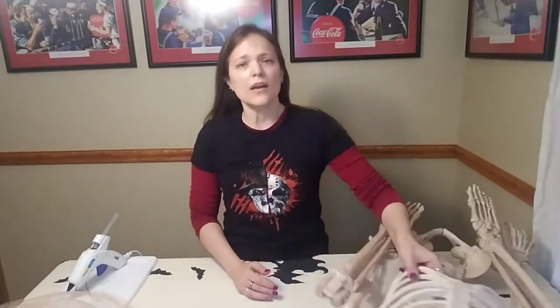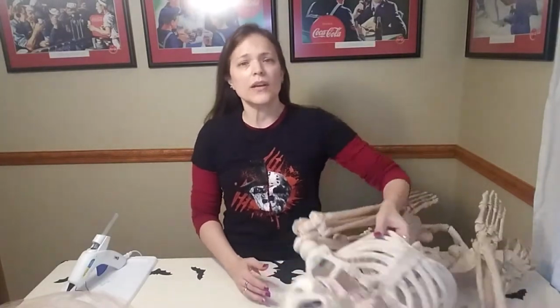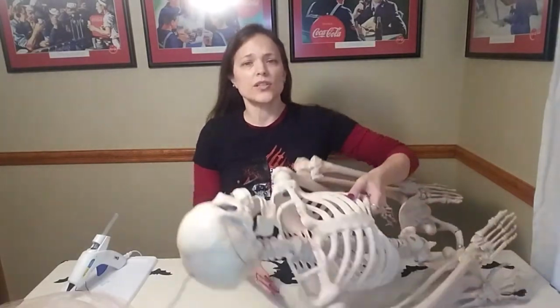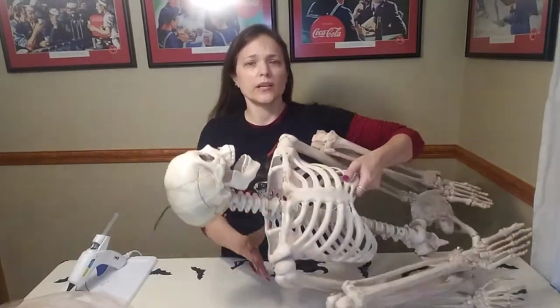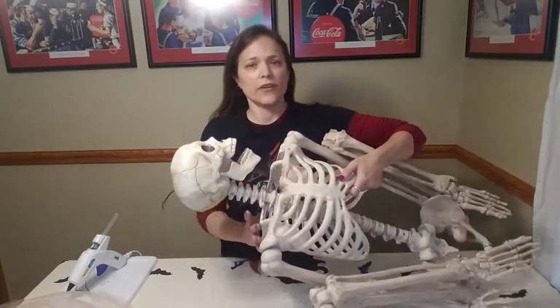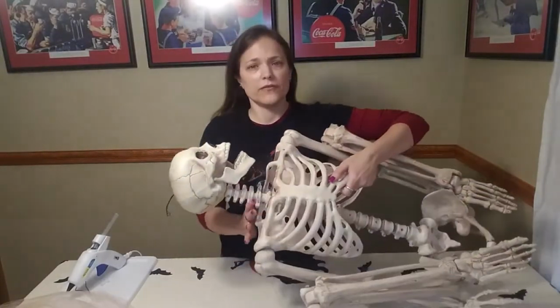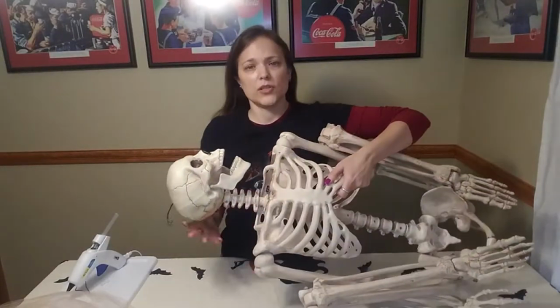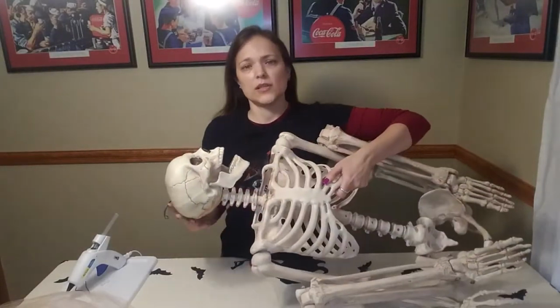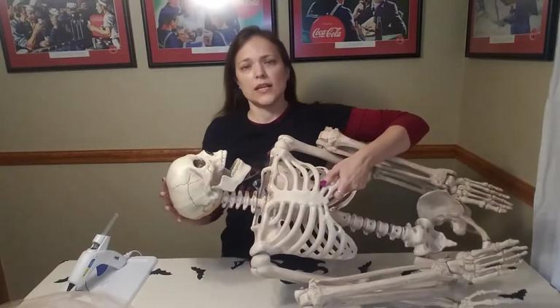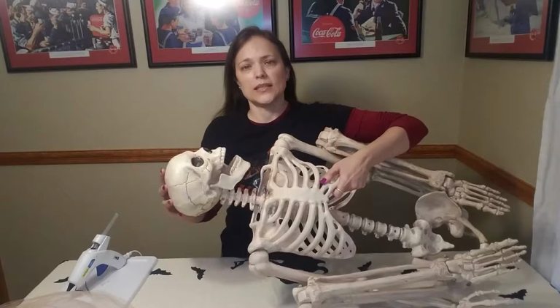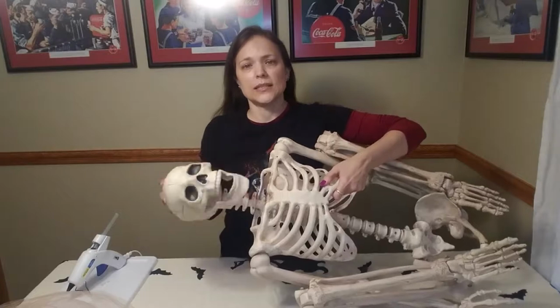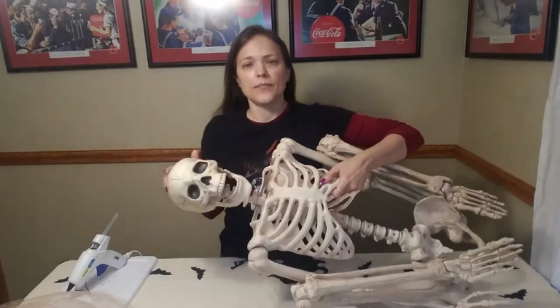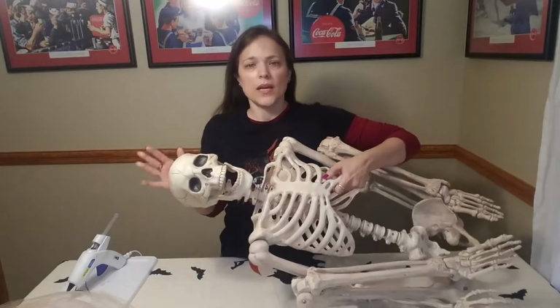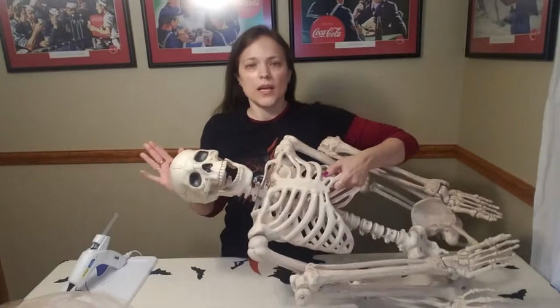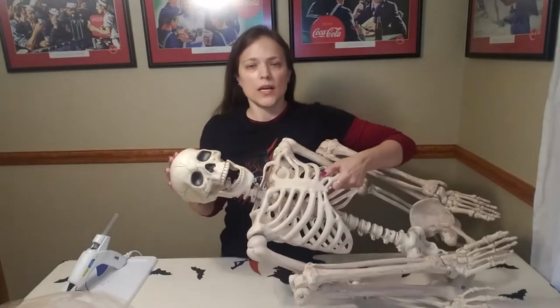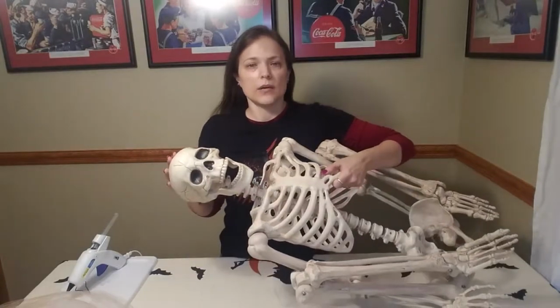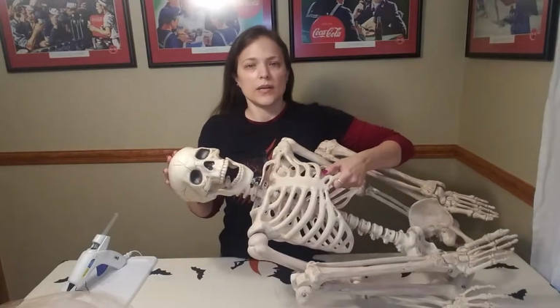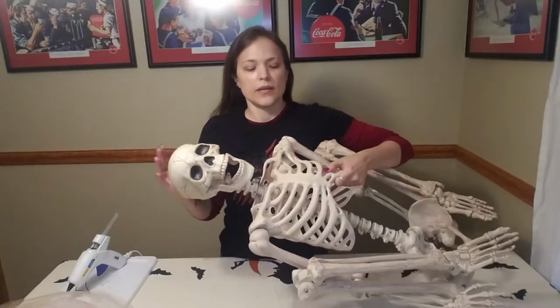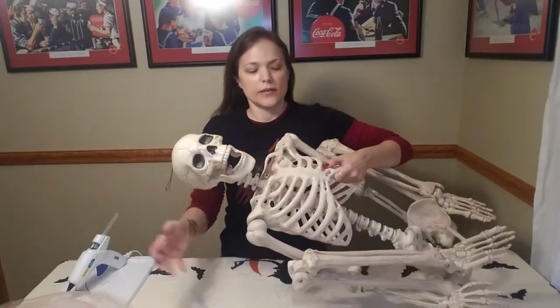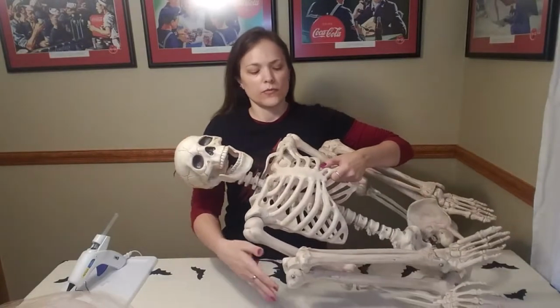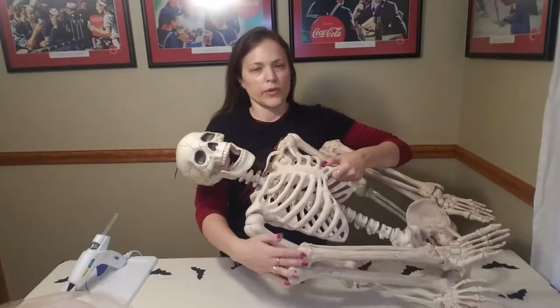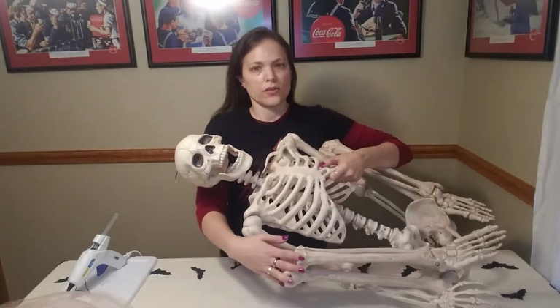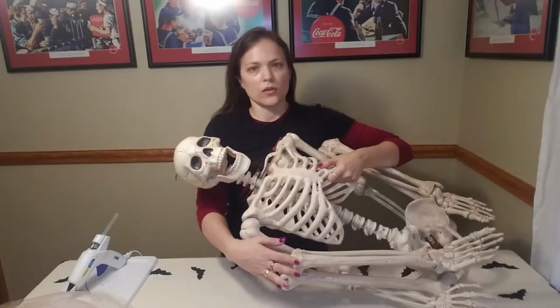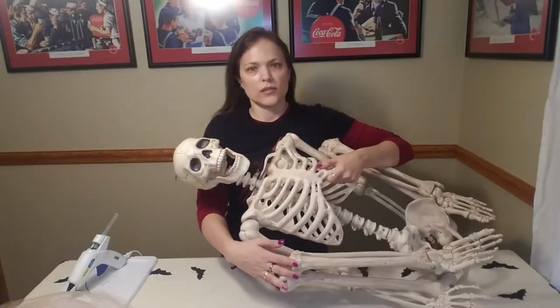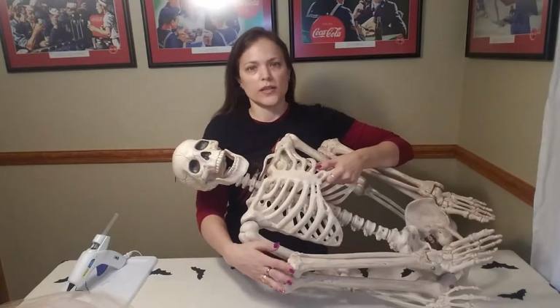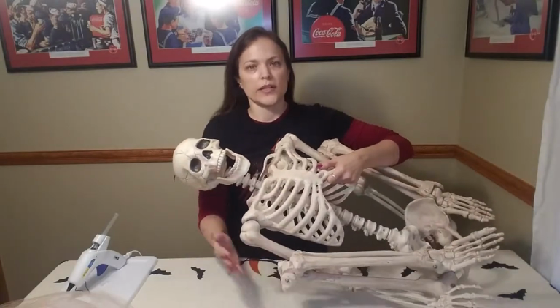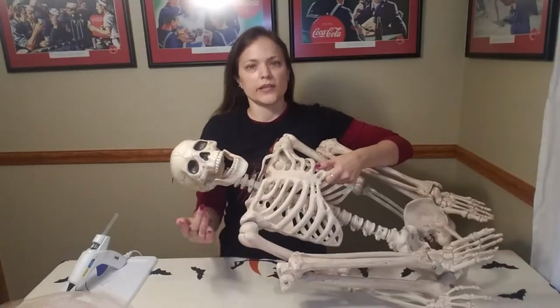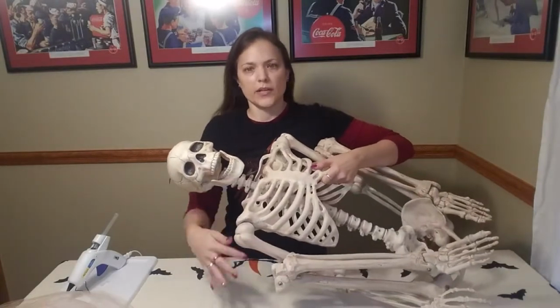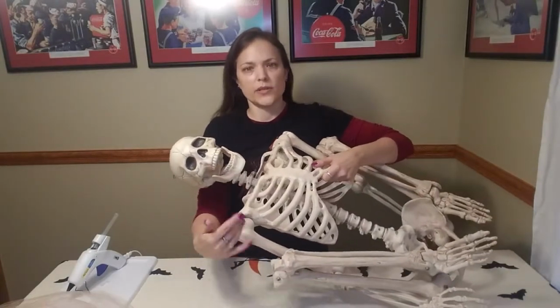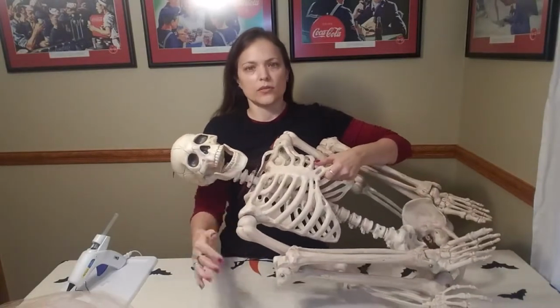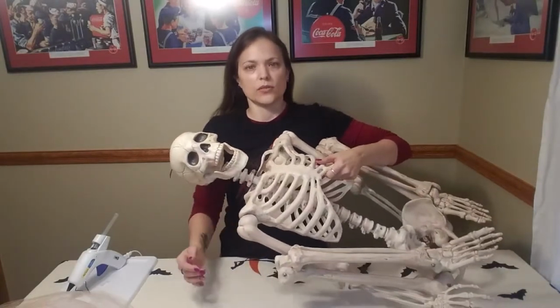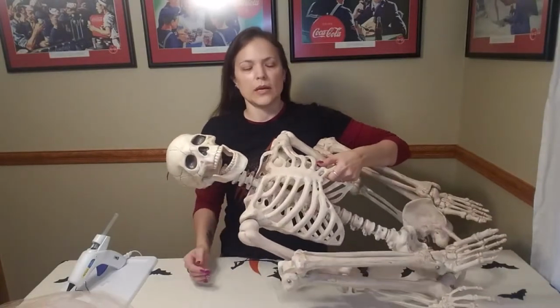I have a giant five-foot-tall skeleton whose joints are all articulated, so right now he's all curled up. I've had him for about five years — it's the first time he's been out of the closet.